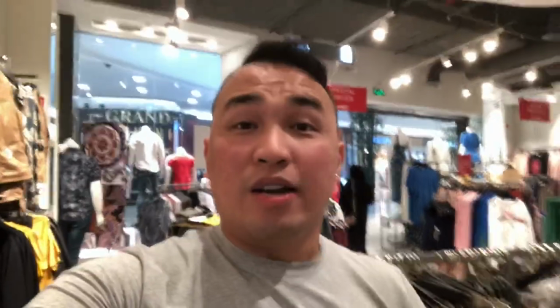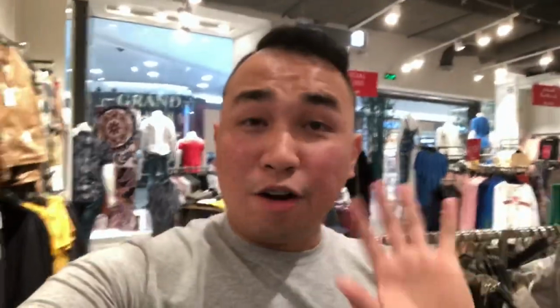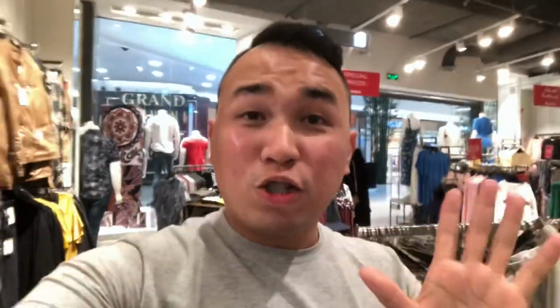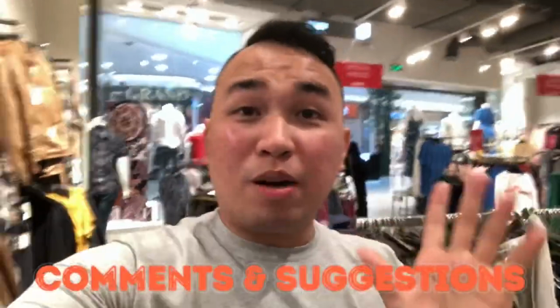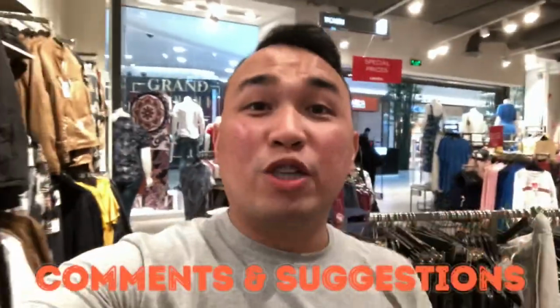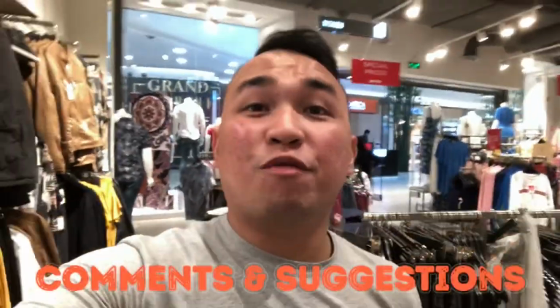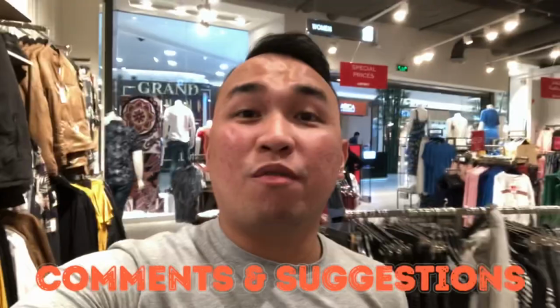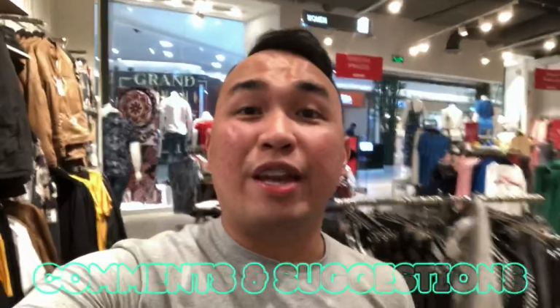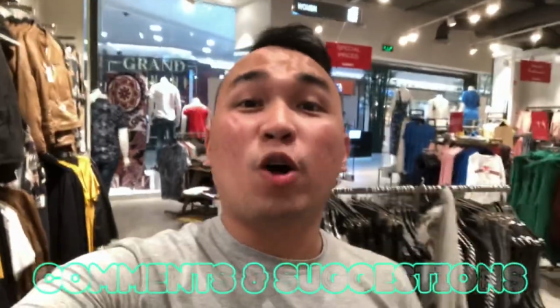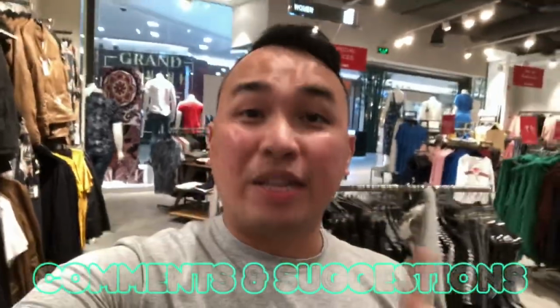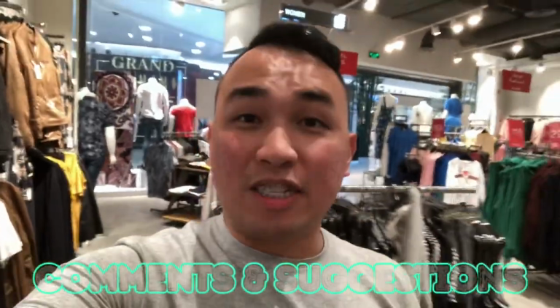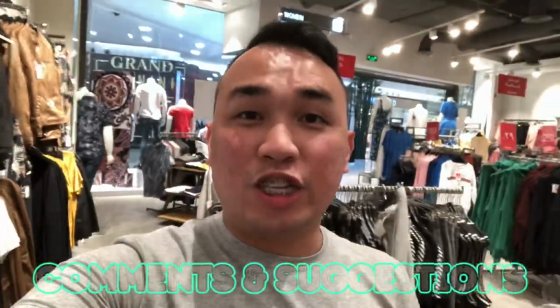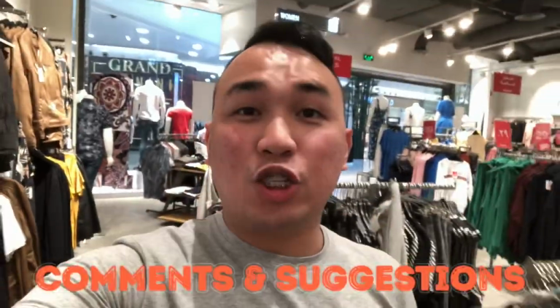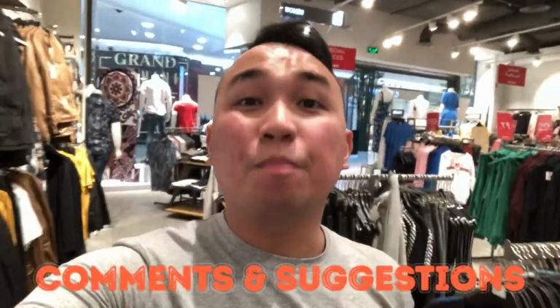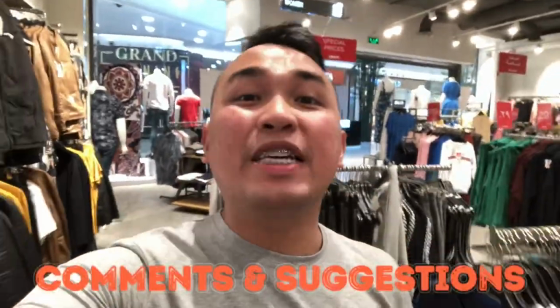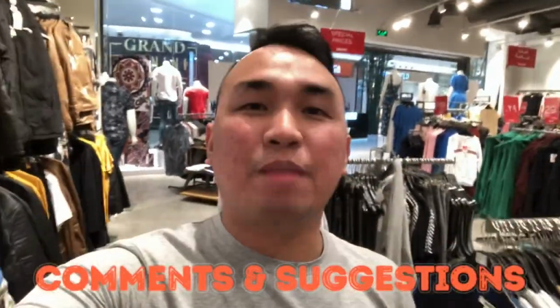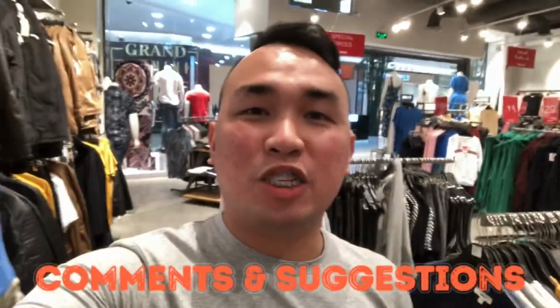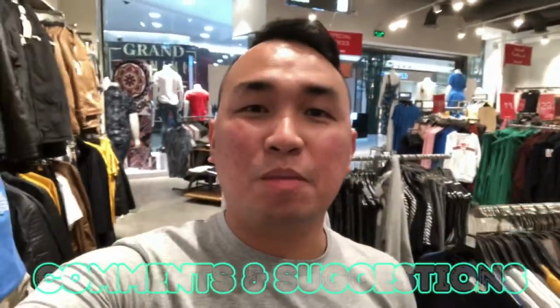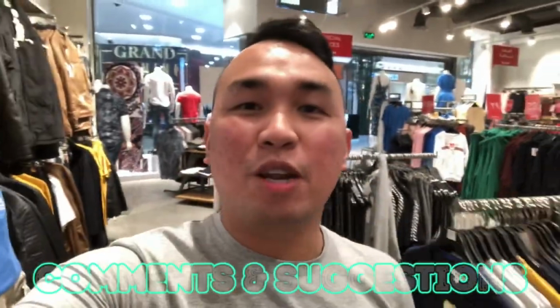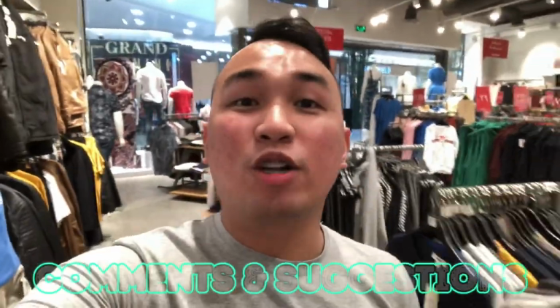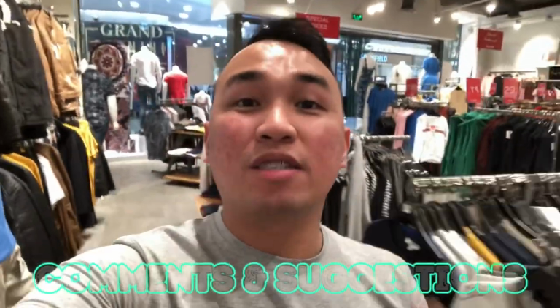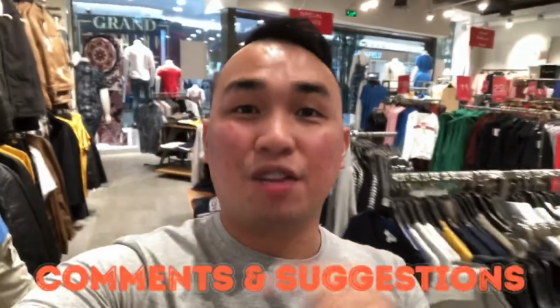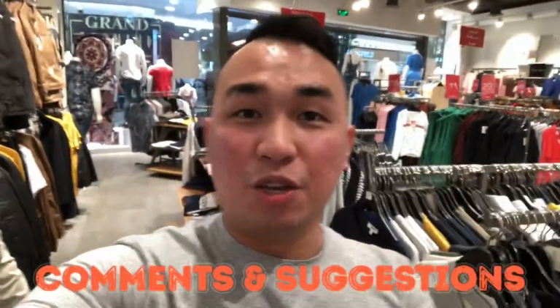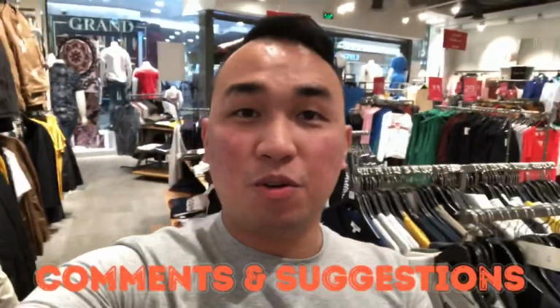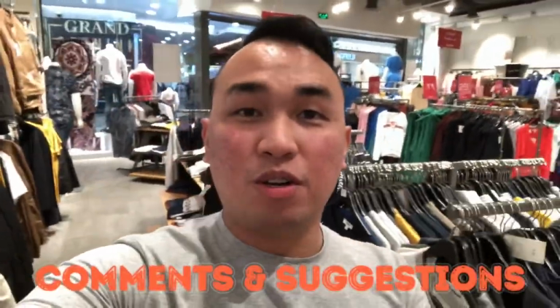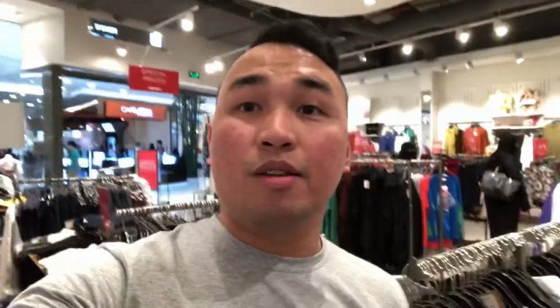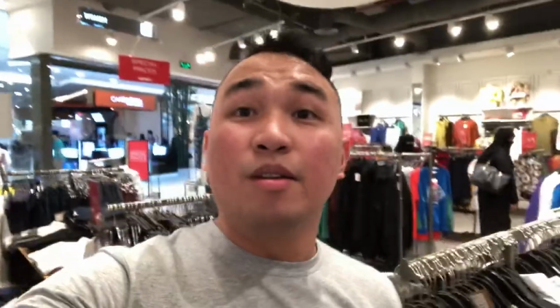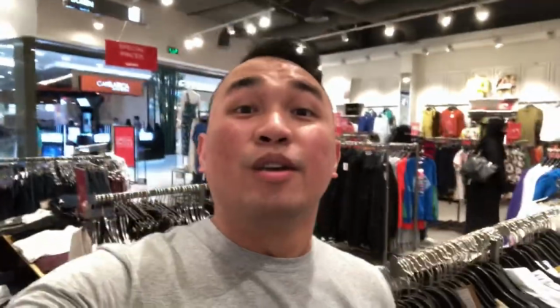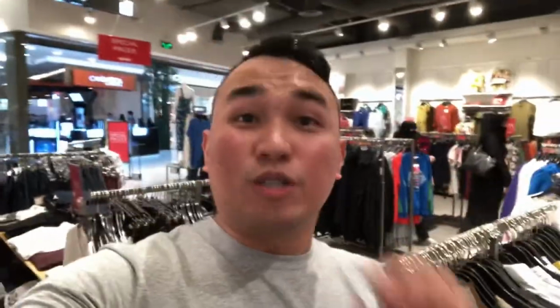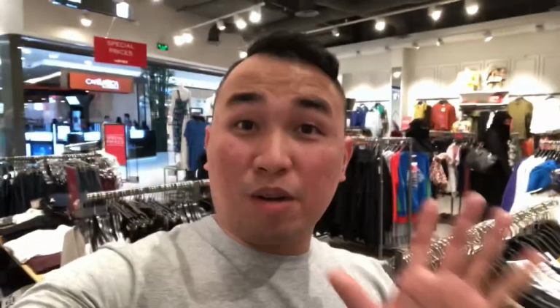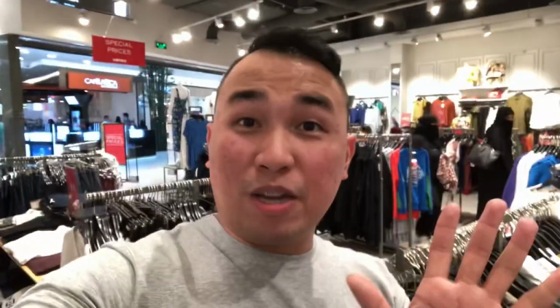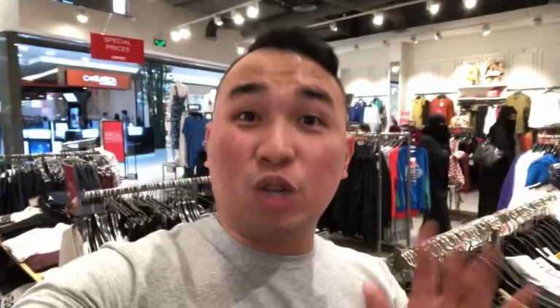And also mga beshi, if you have any comments and suggestions, please message me below on this video.